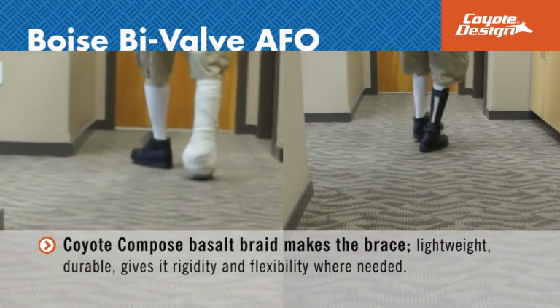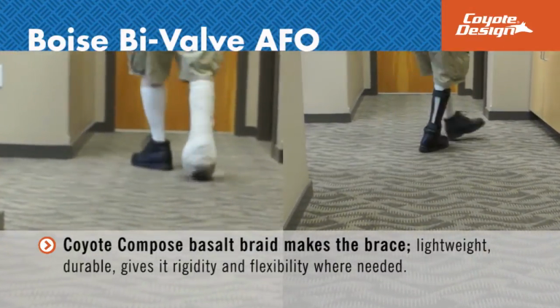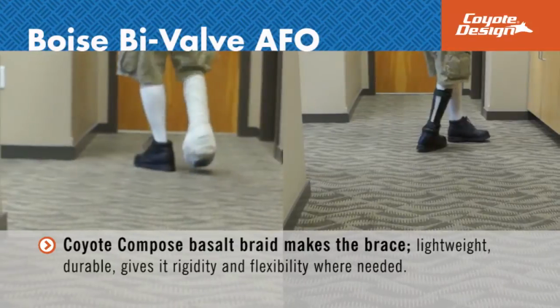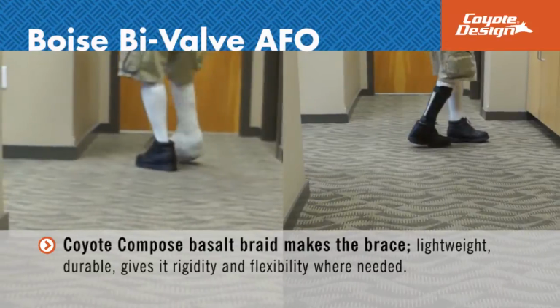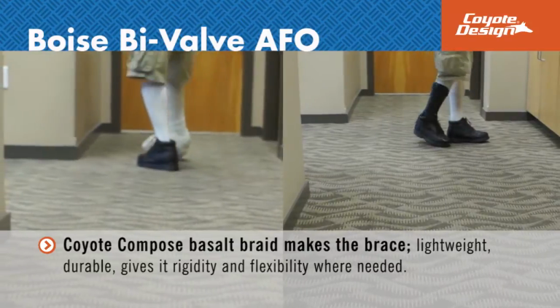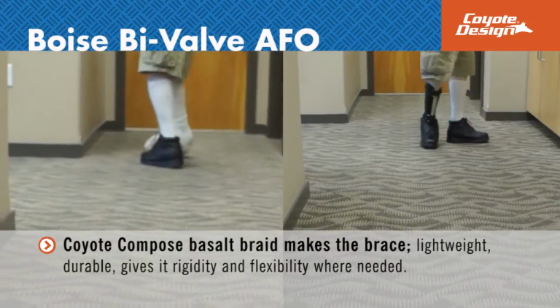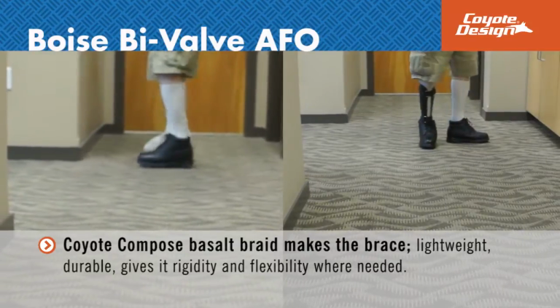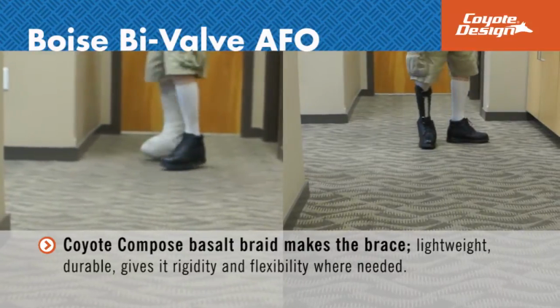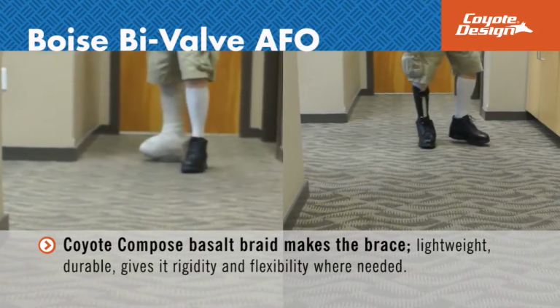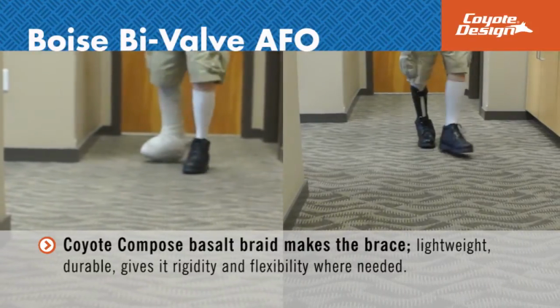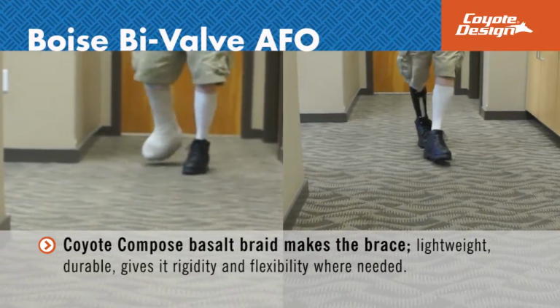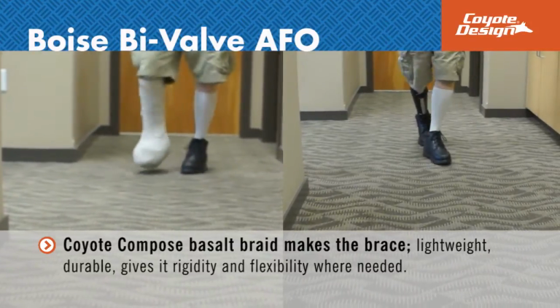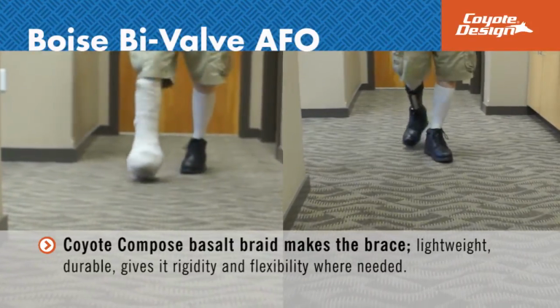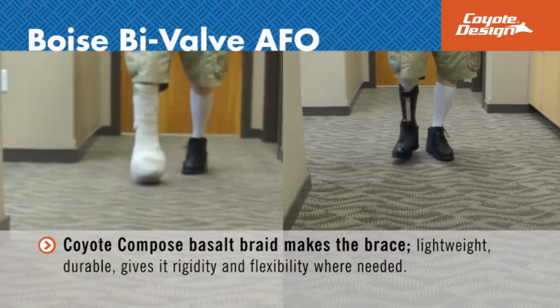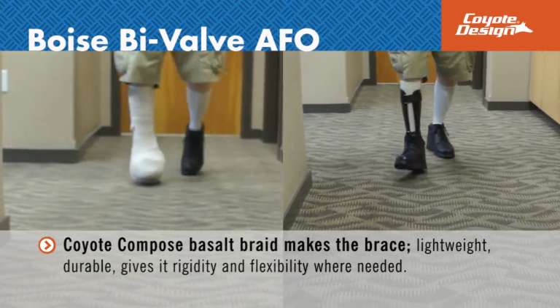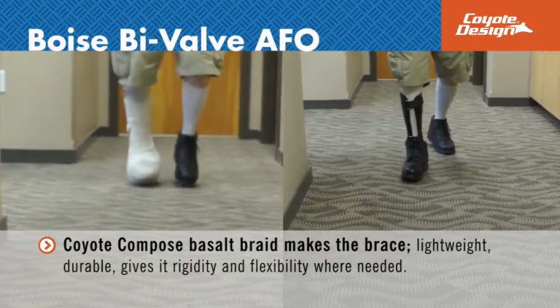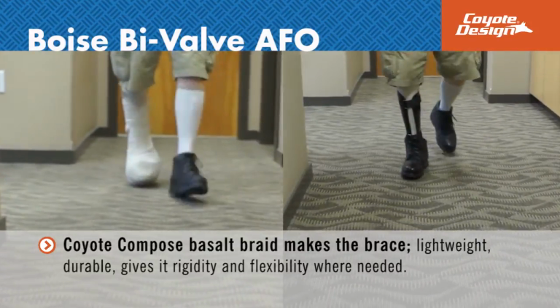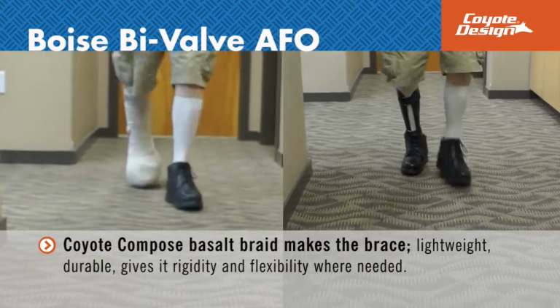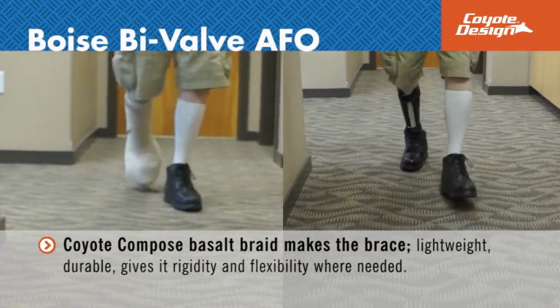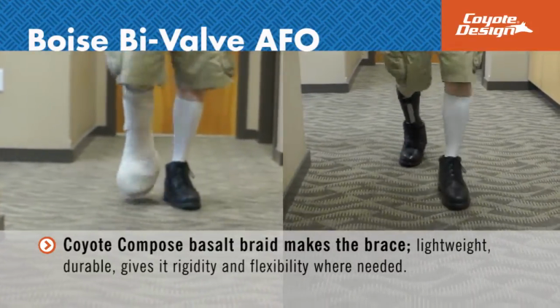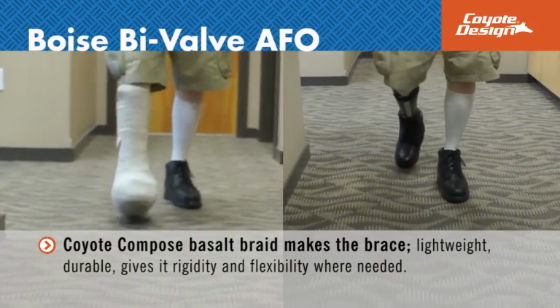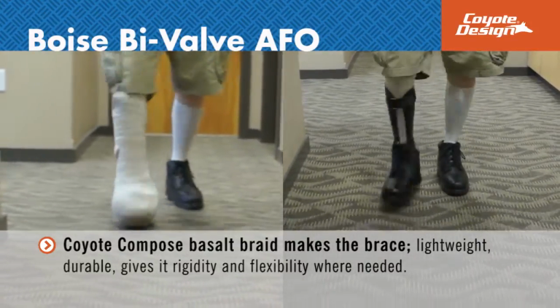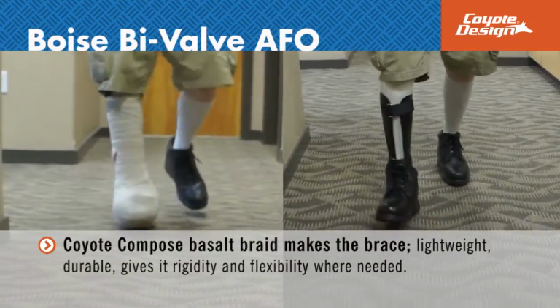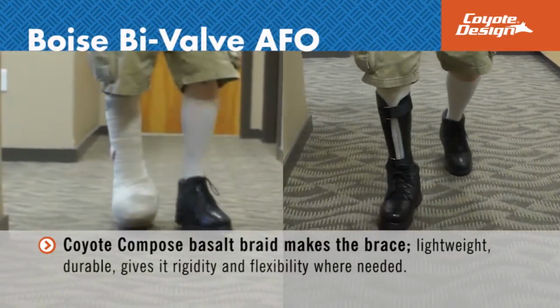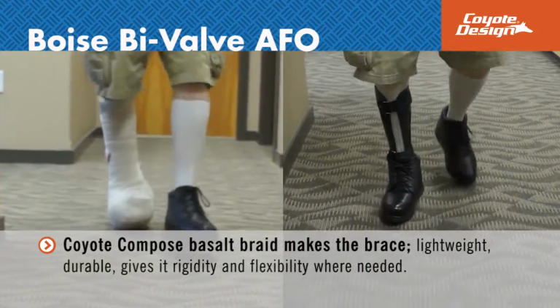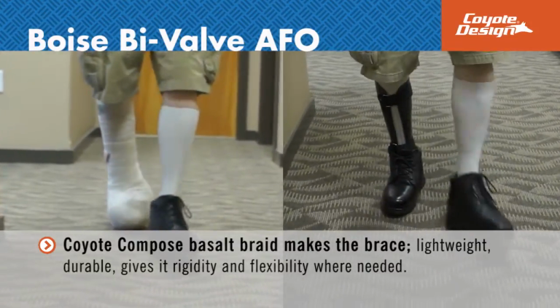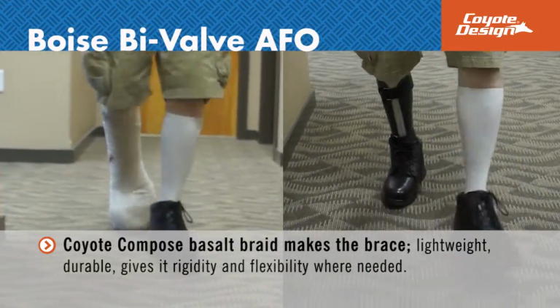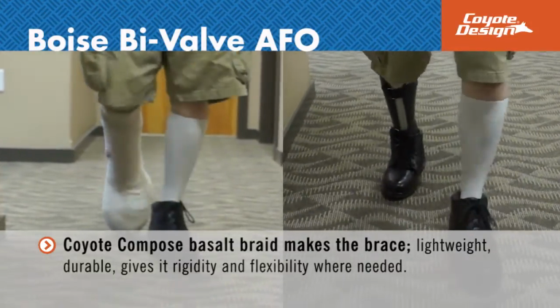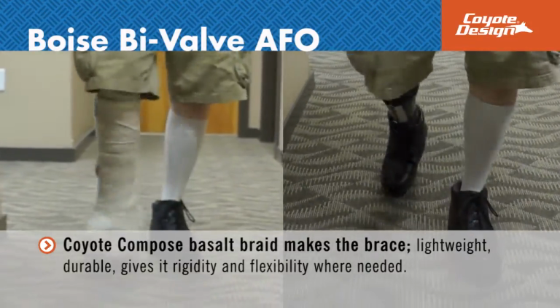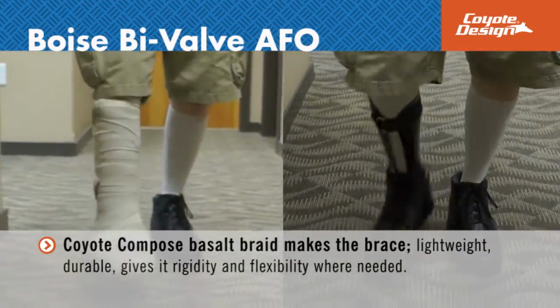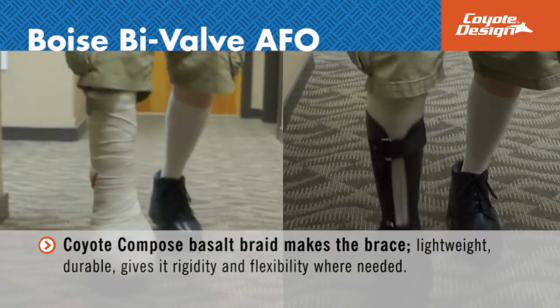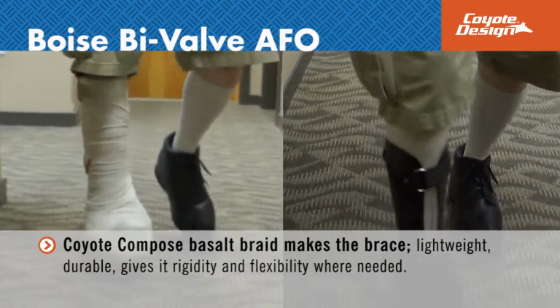The use of Coyote composite braid makes the brace lightweight, durable, and gives it rigidity and flexibility where needed.